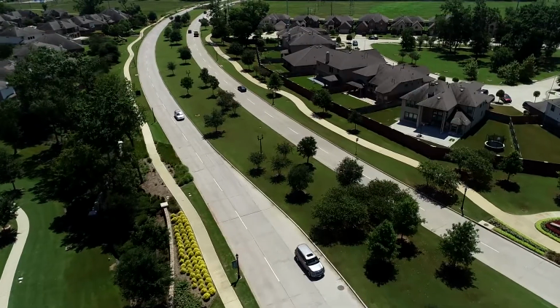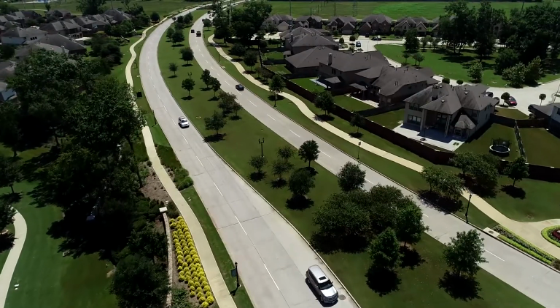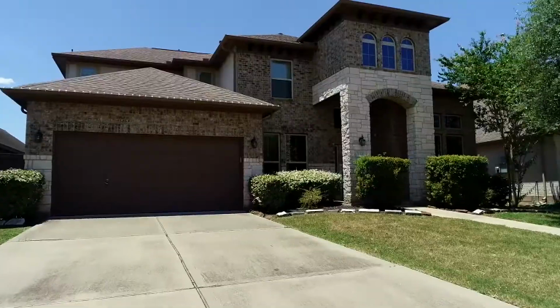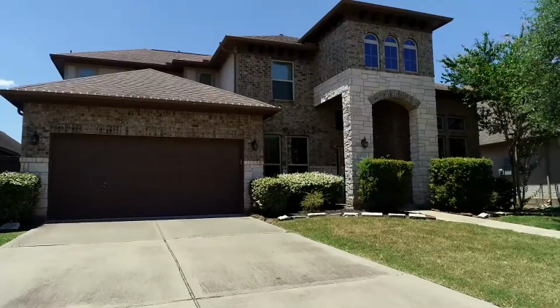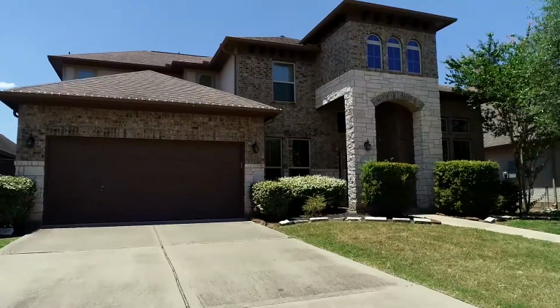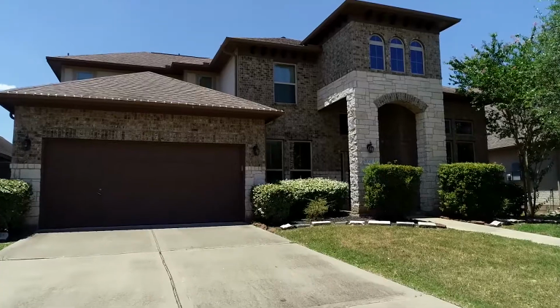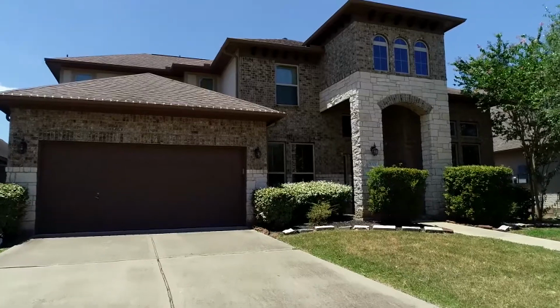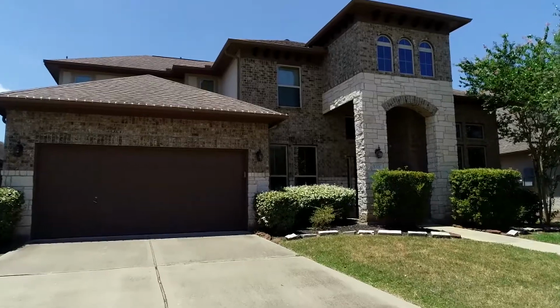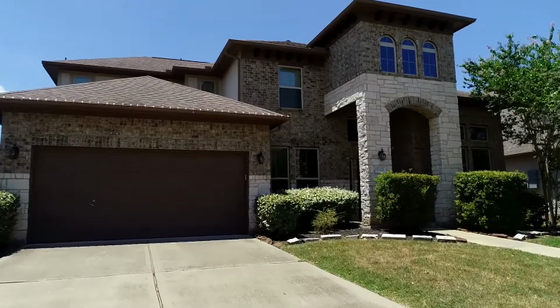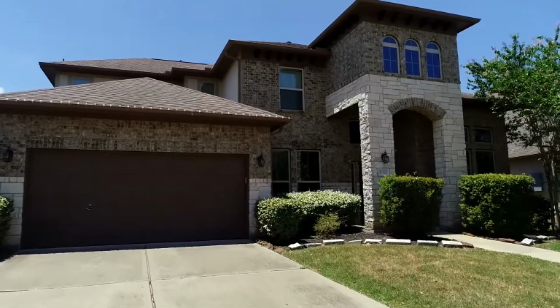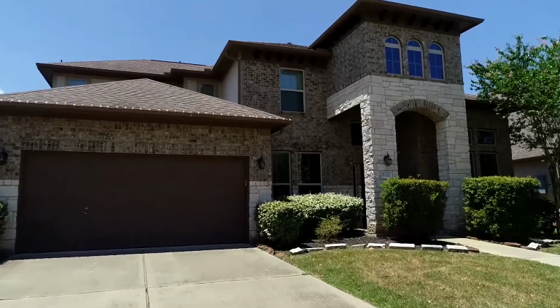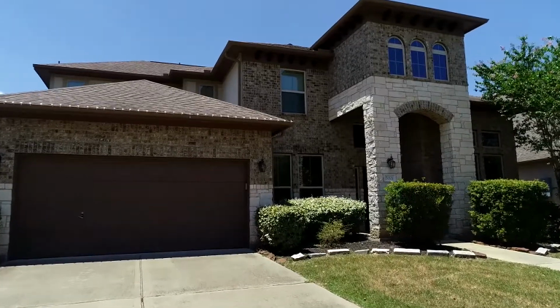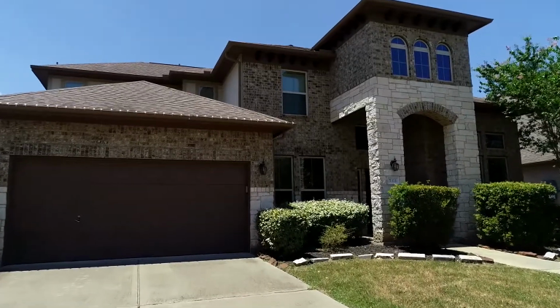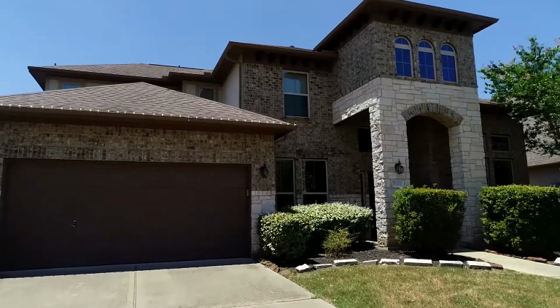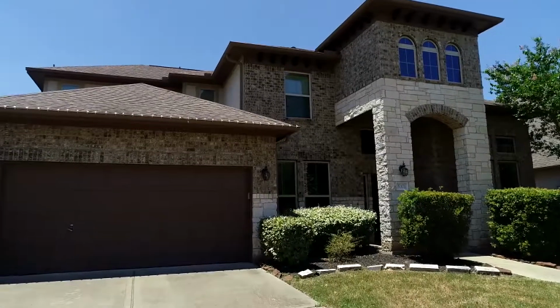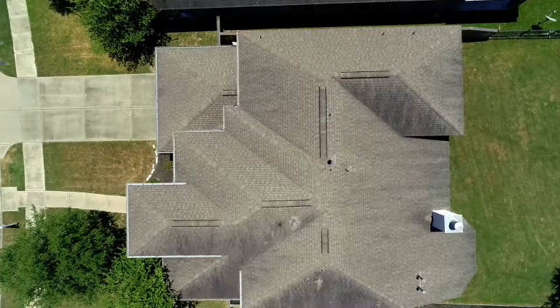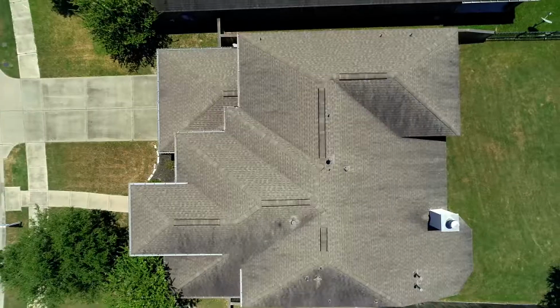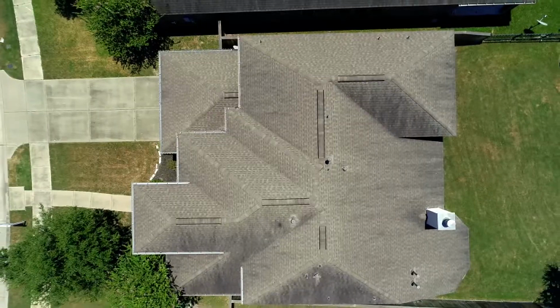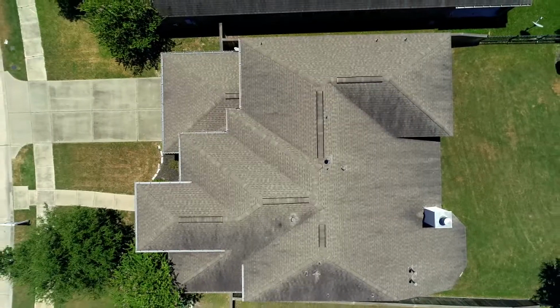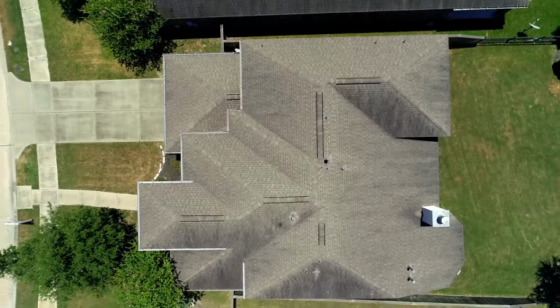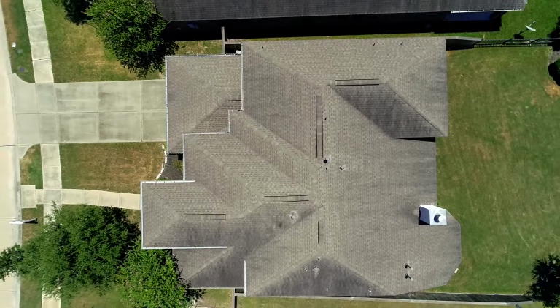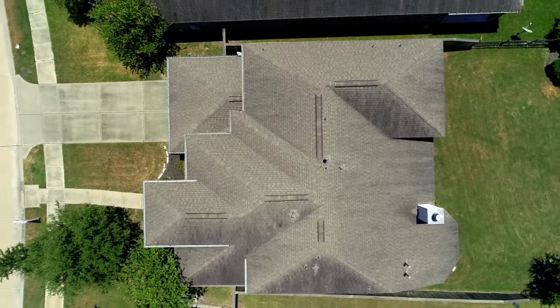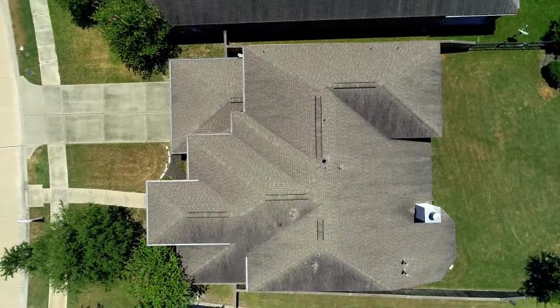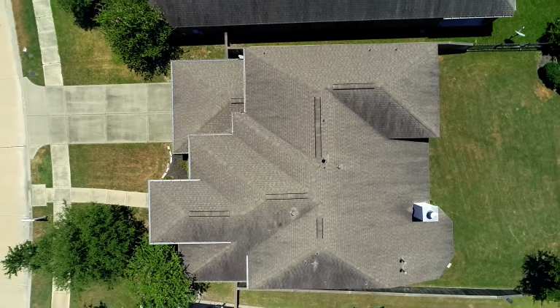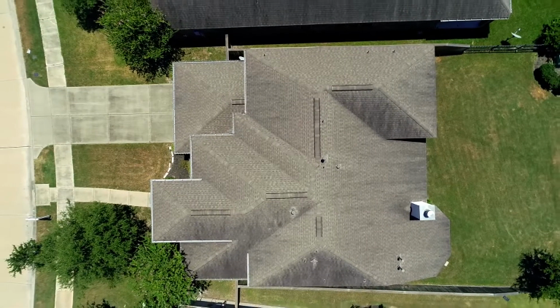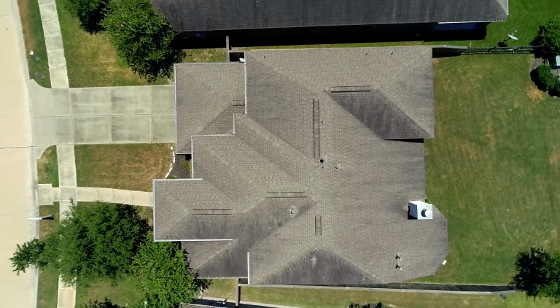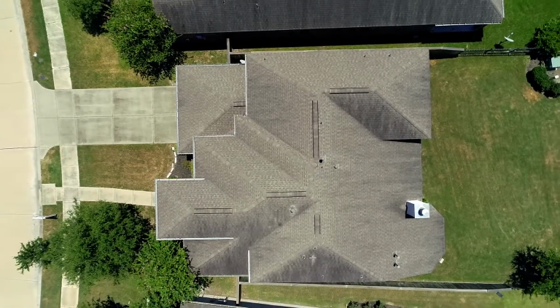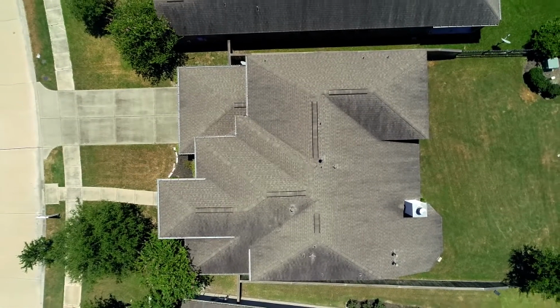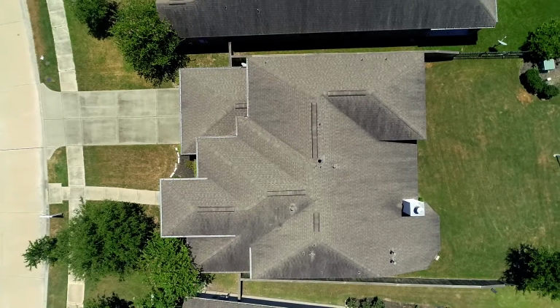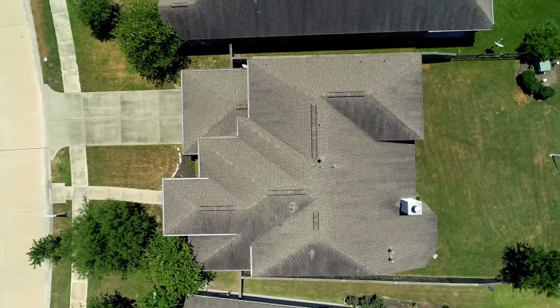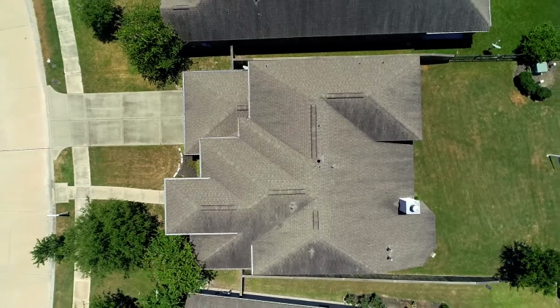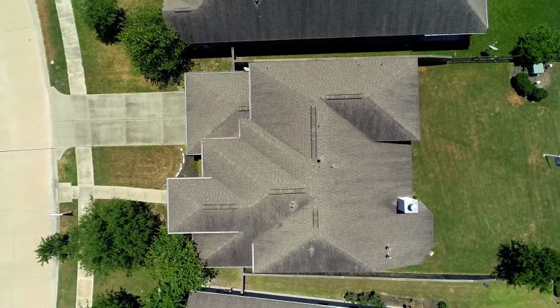This home is zoned to top-rated Fort Bend ISD schools including Commonwealth Elementary, Fort Settlement Middle, and Elkins High.